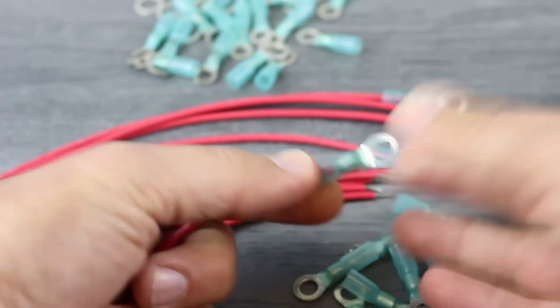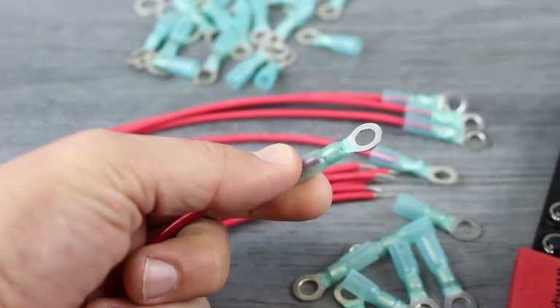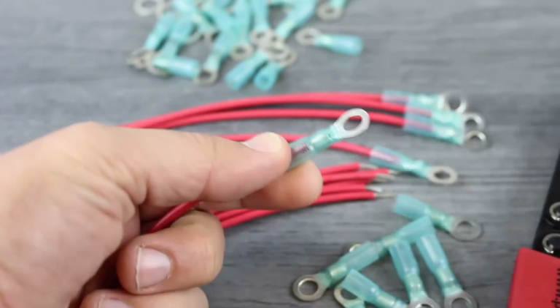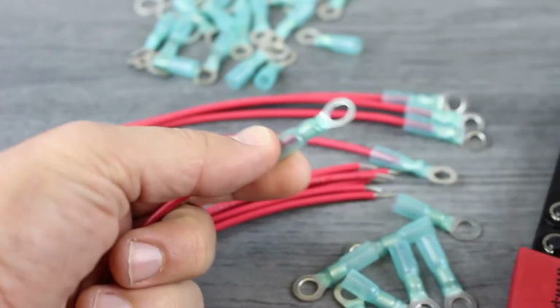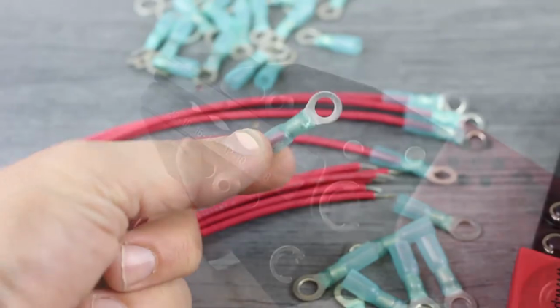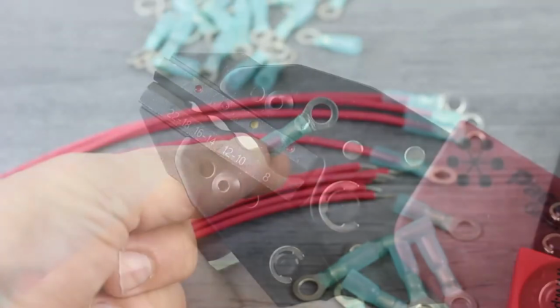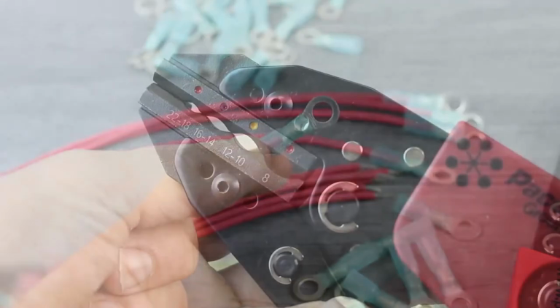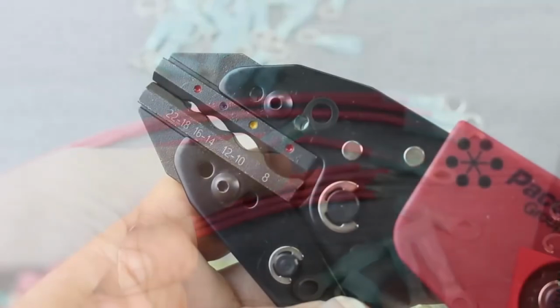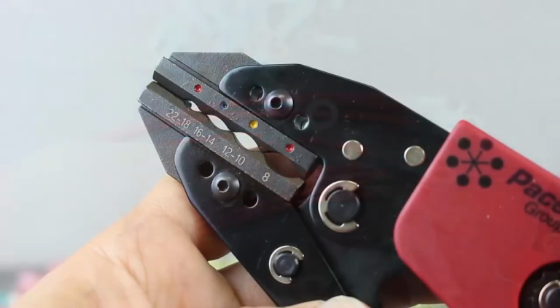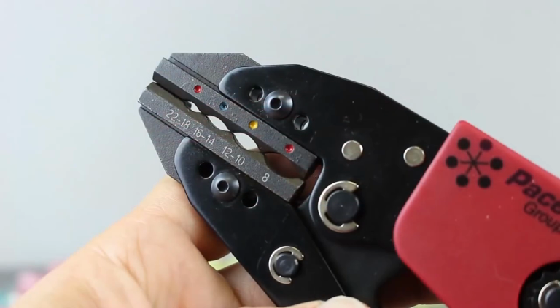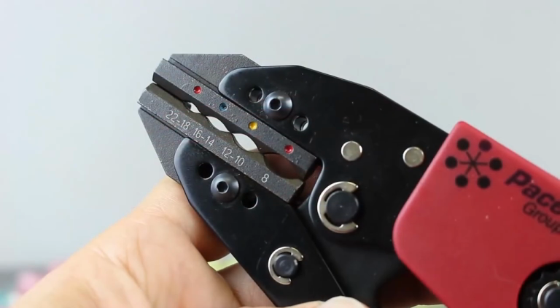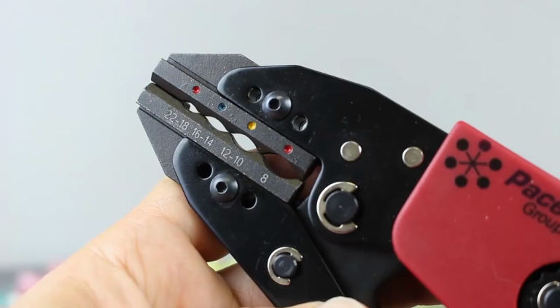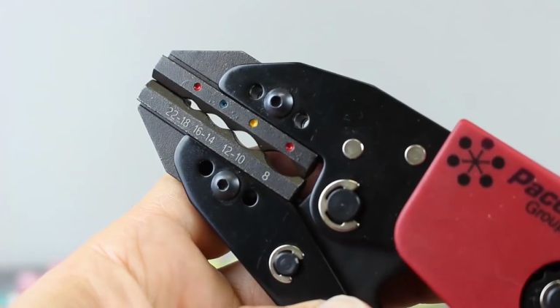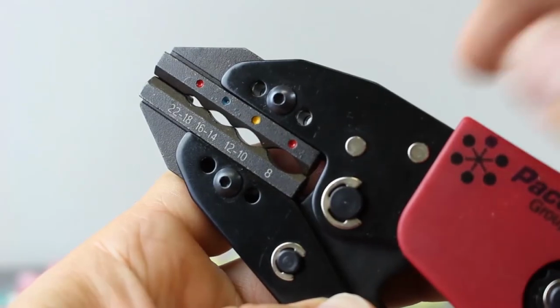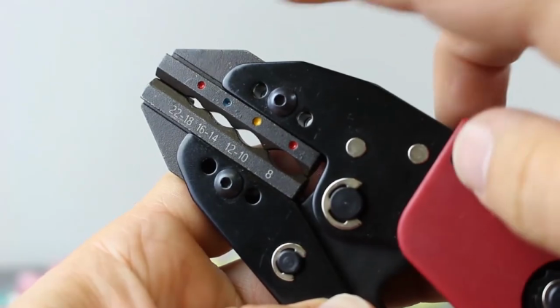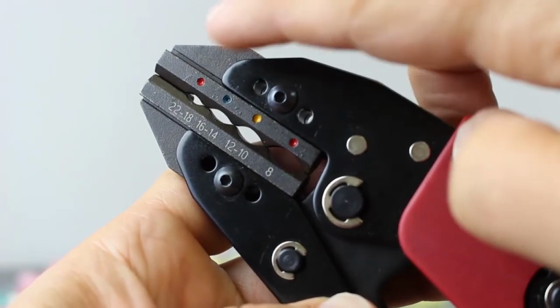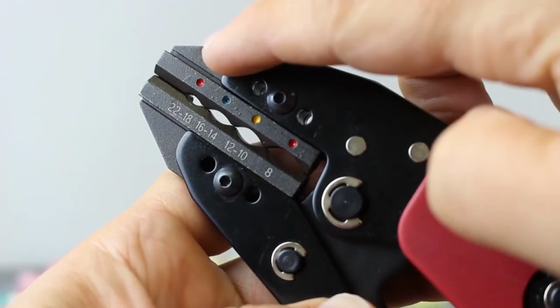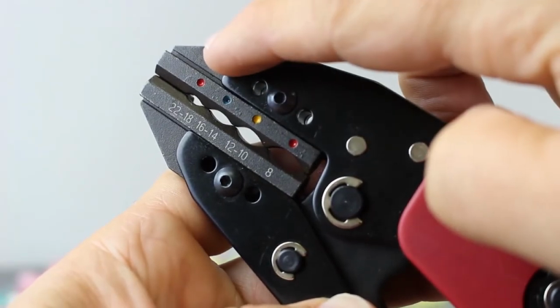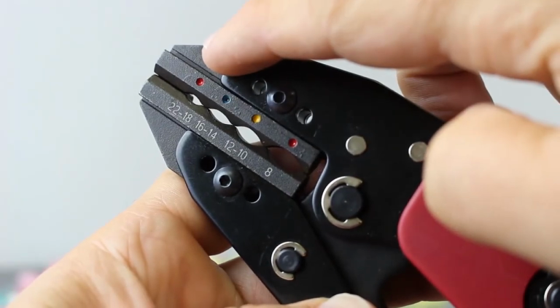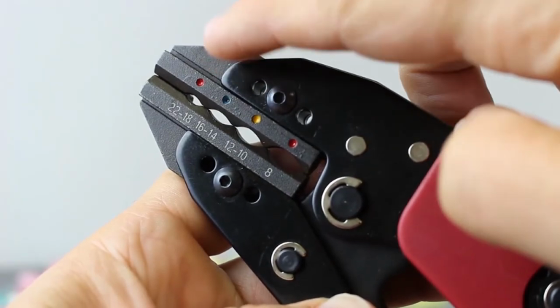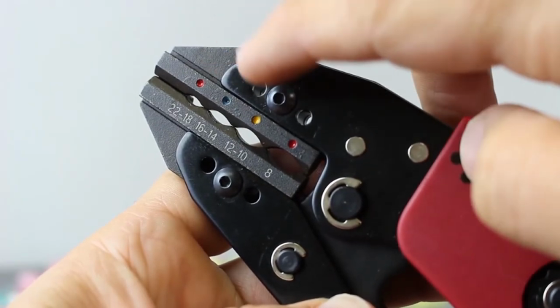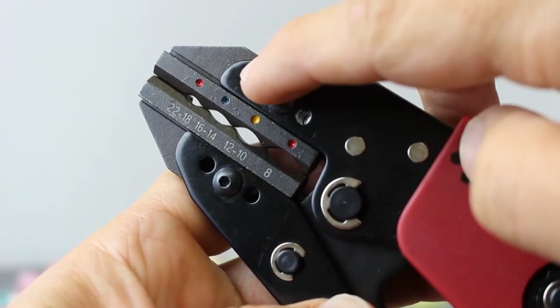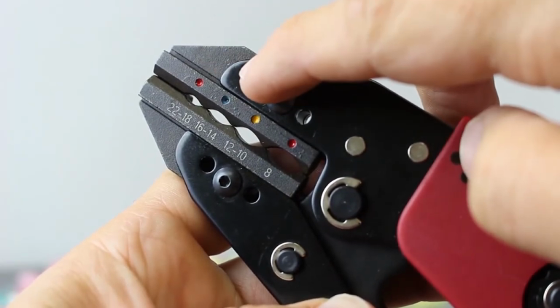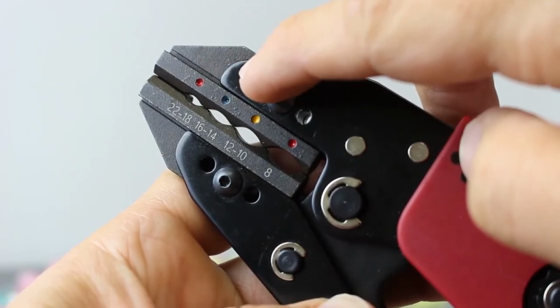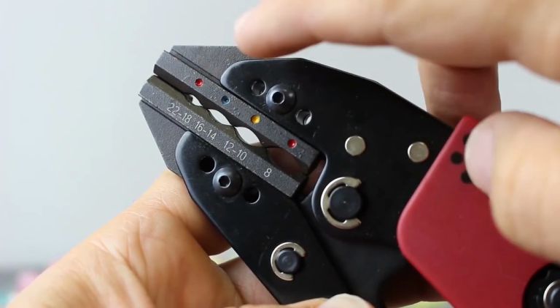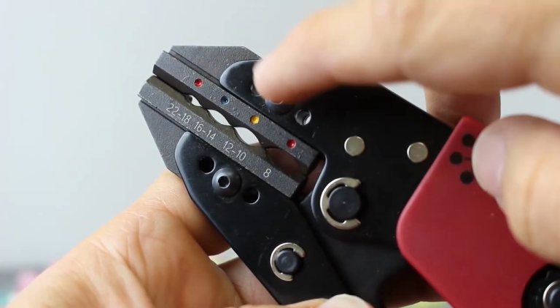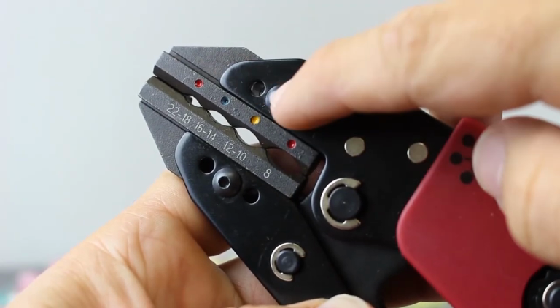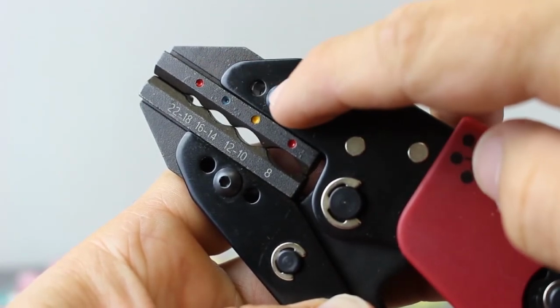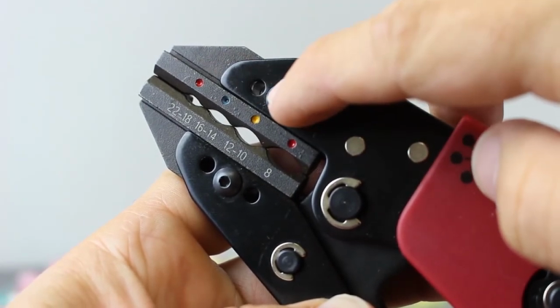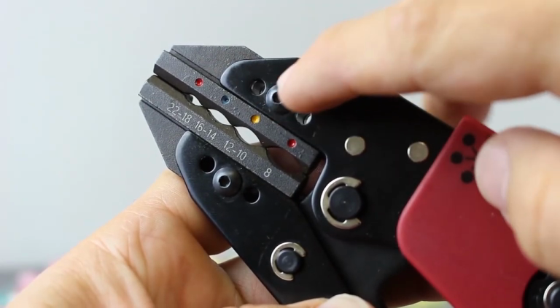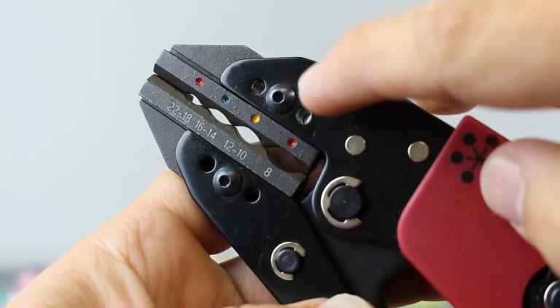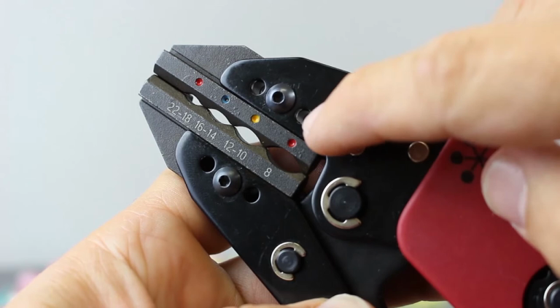Make sure you insert the terminal into the proper crimp nest. Identification is made easy by the colored dots, which should match the insulation on the ring terminal.